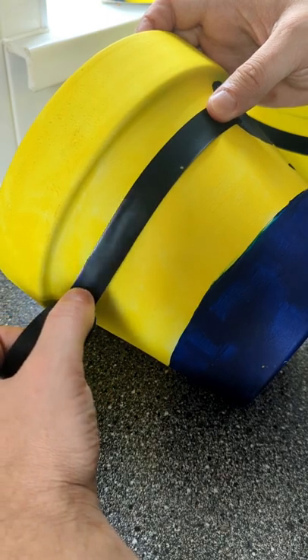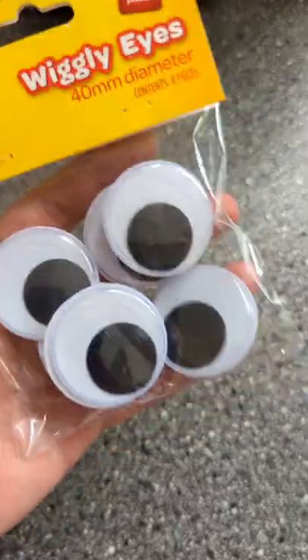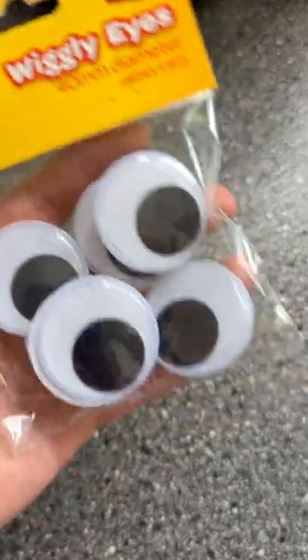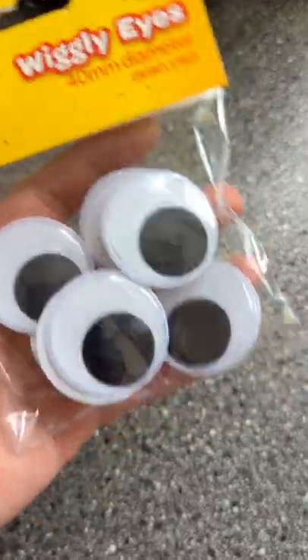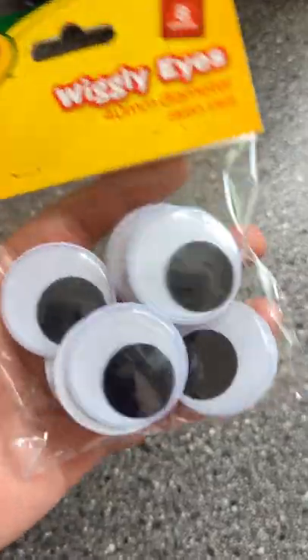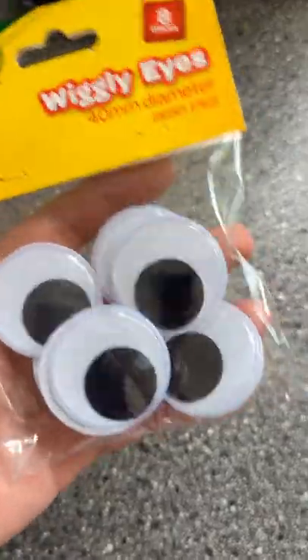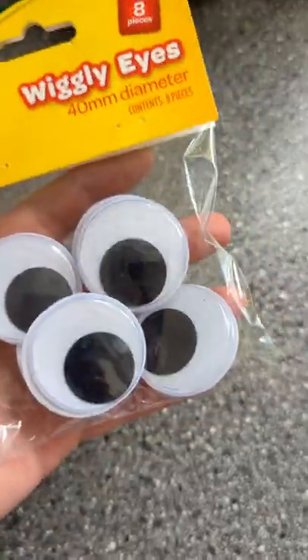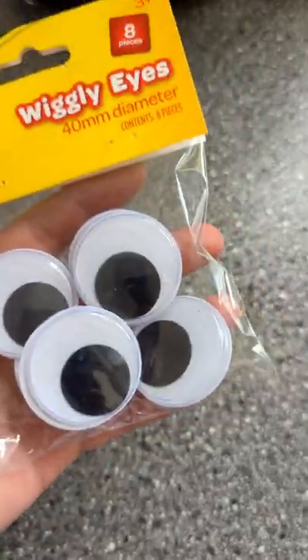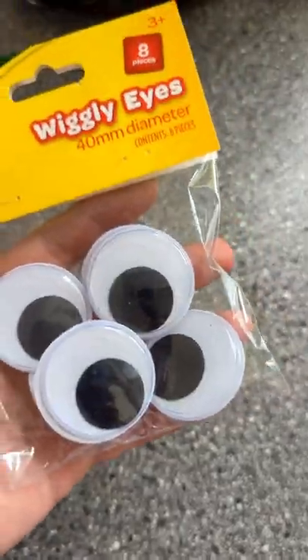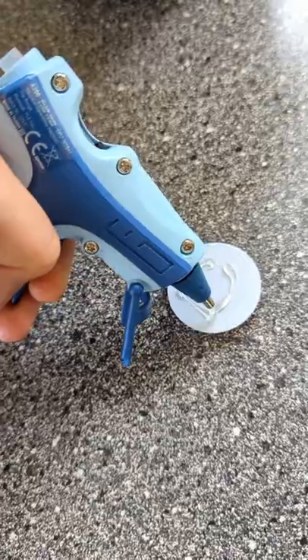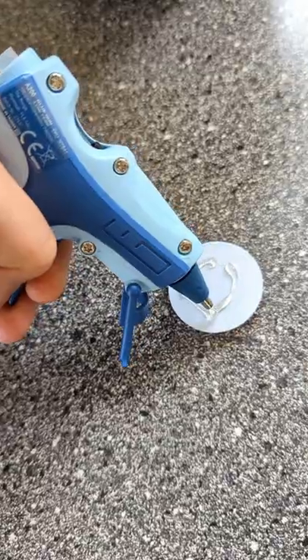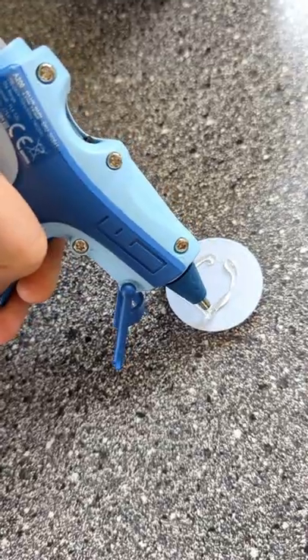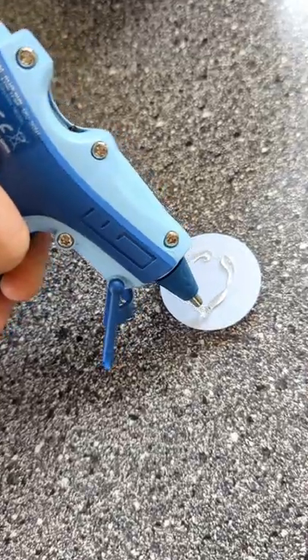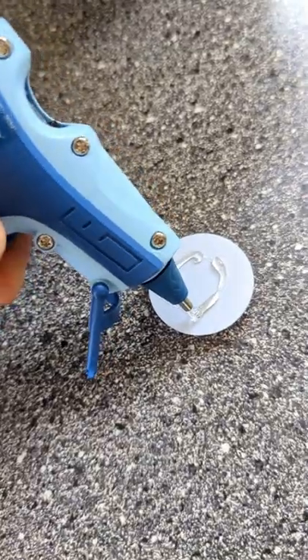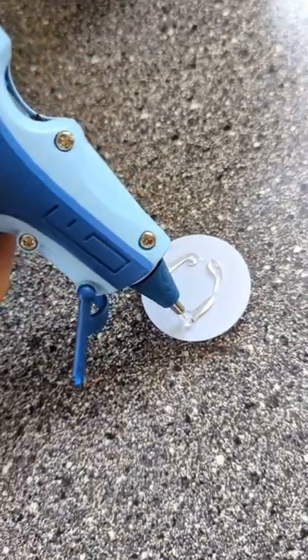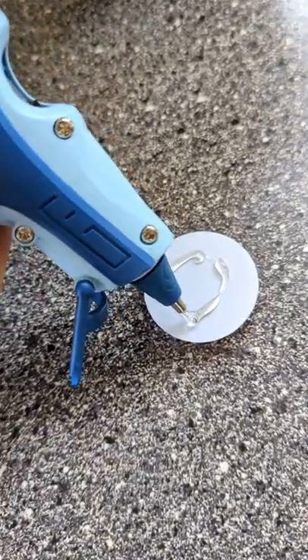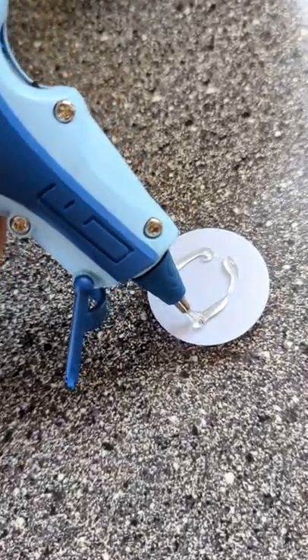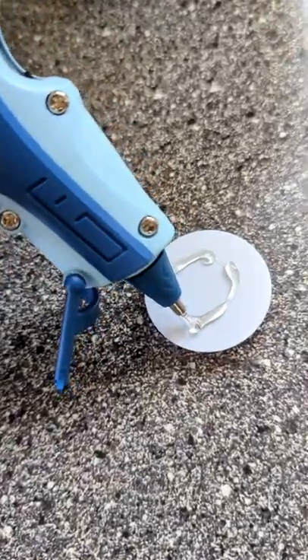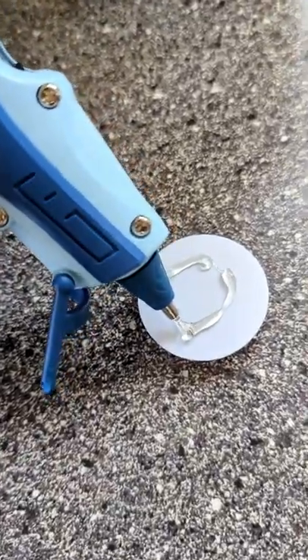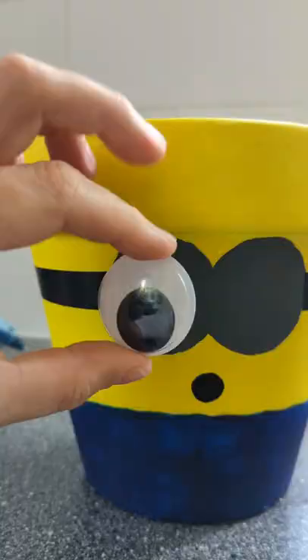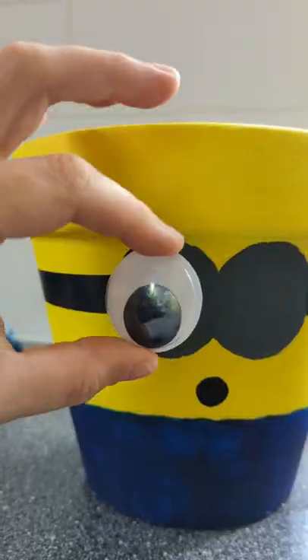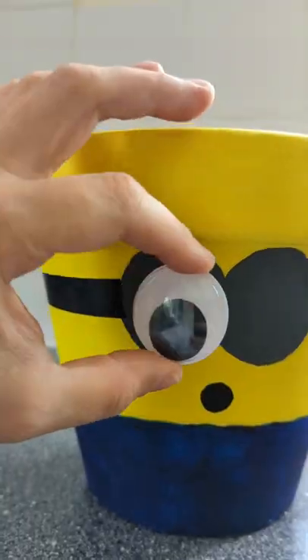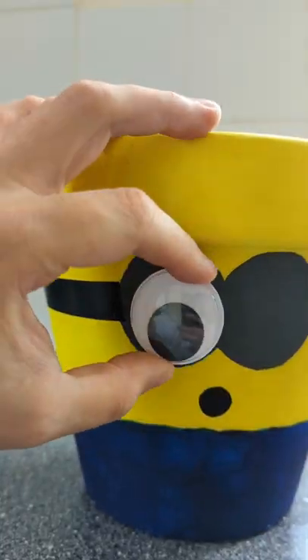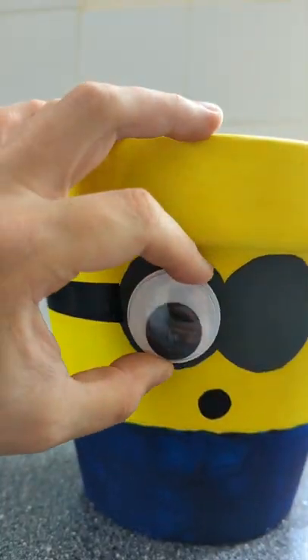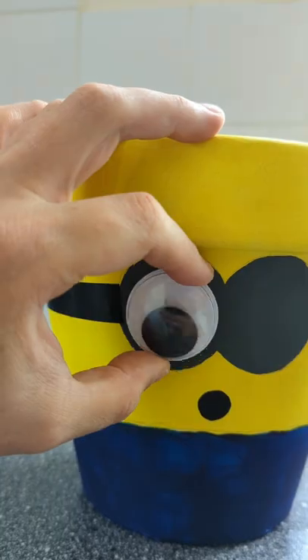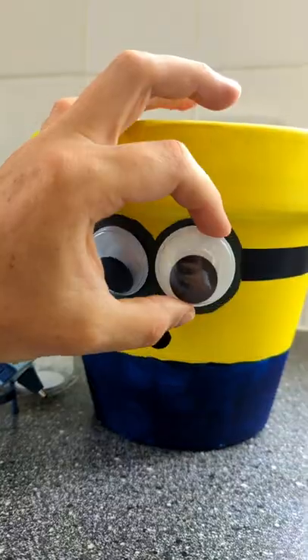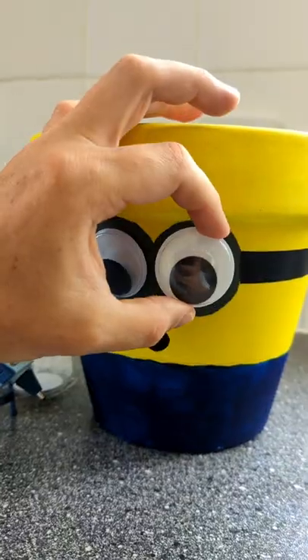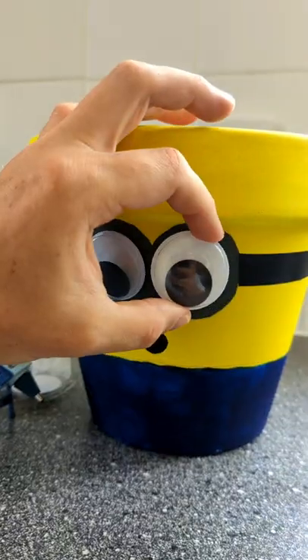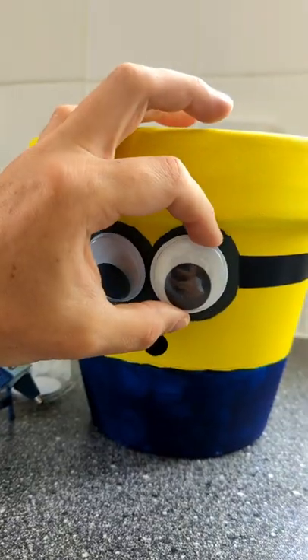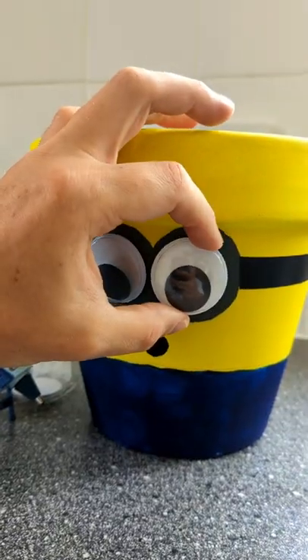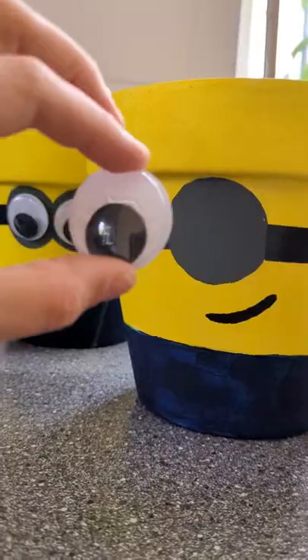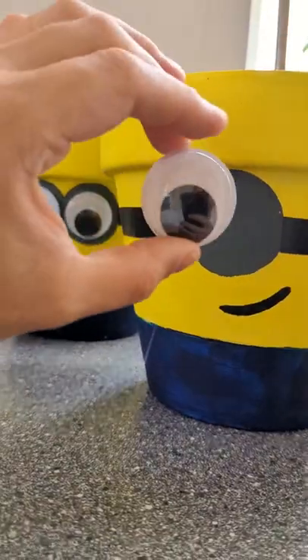Then it was time to stick on the googly eyes using a glue gun, and I'm not gonna lie this had to be the best part.